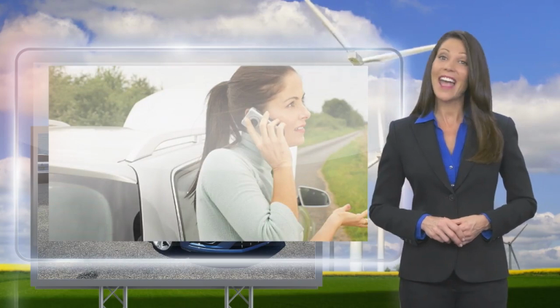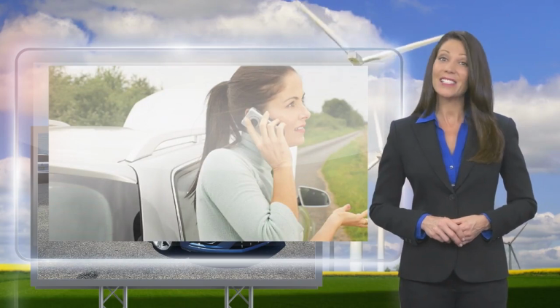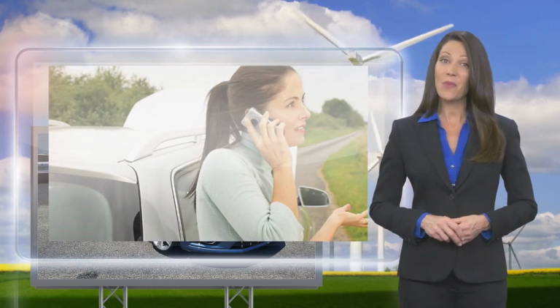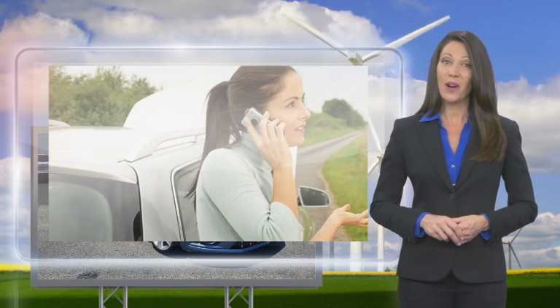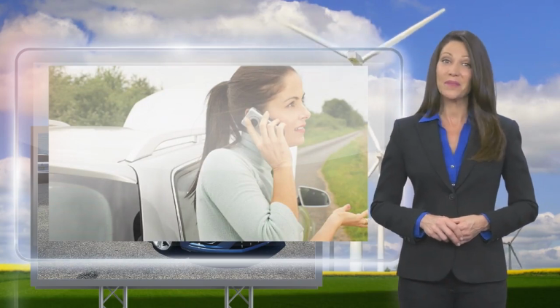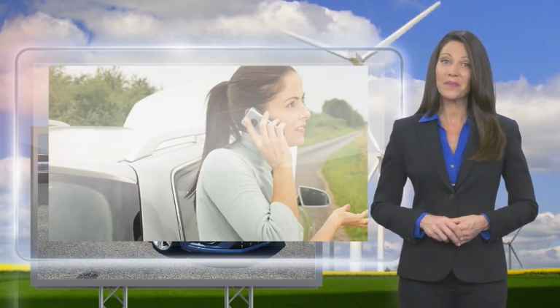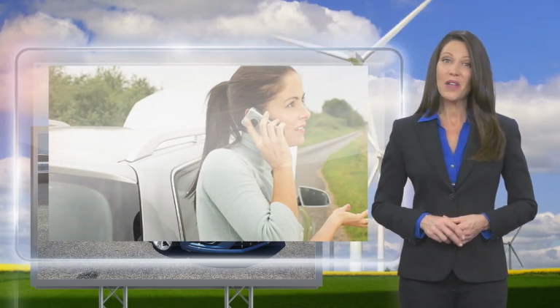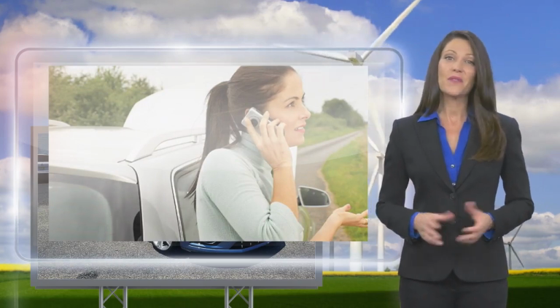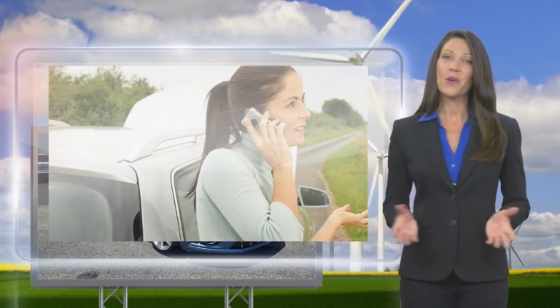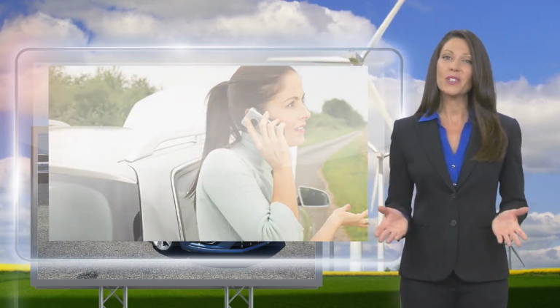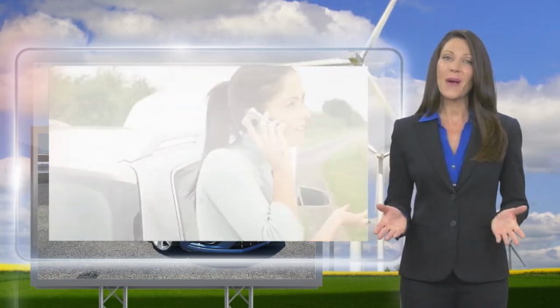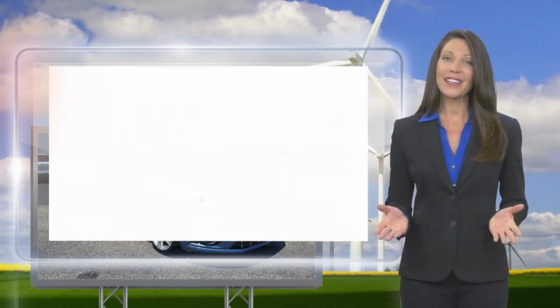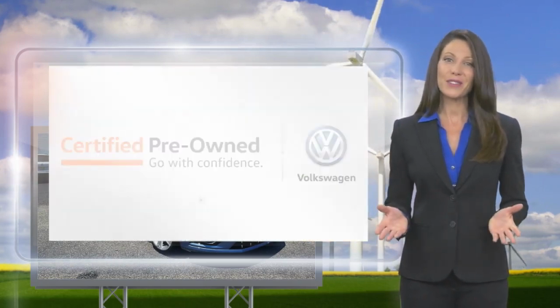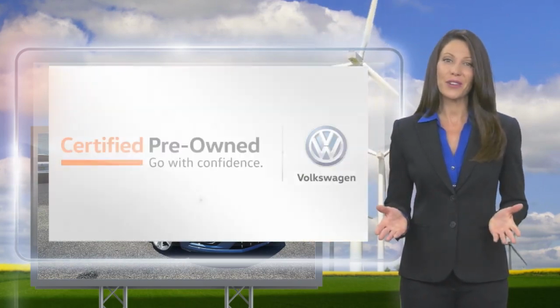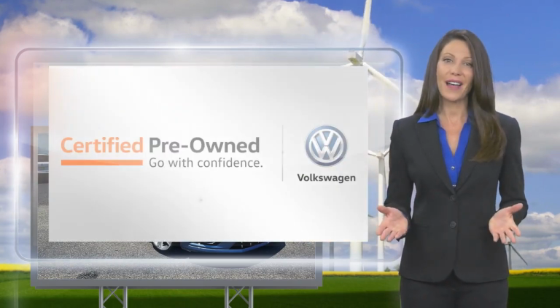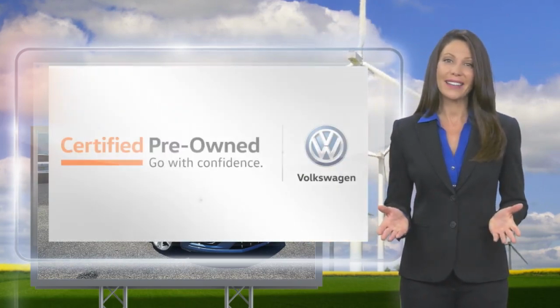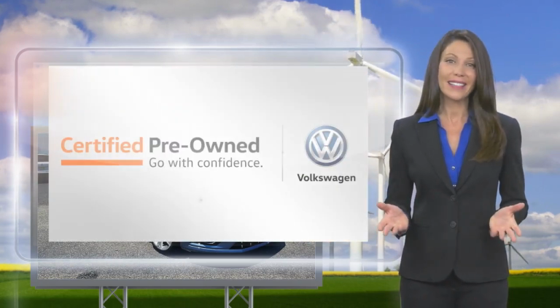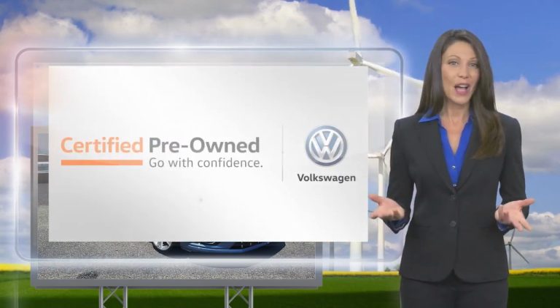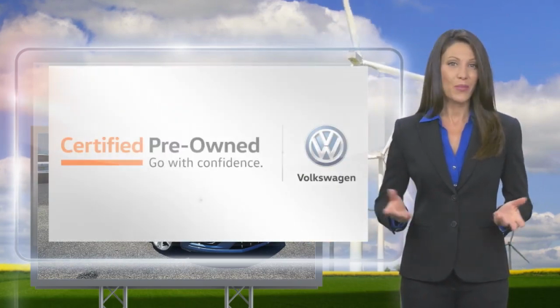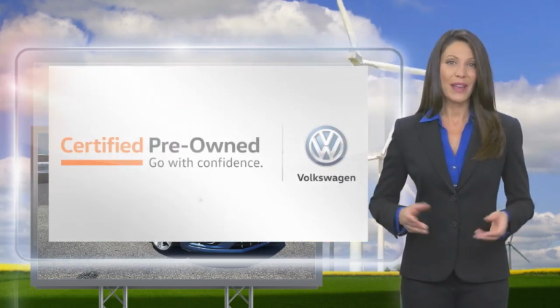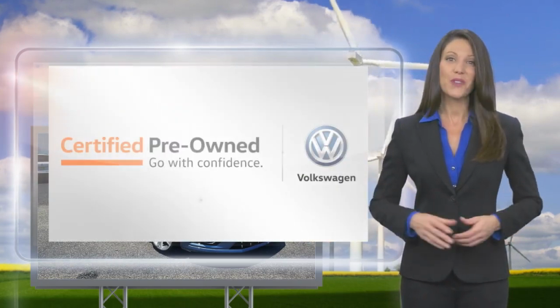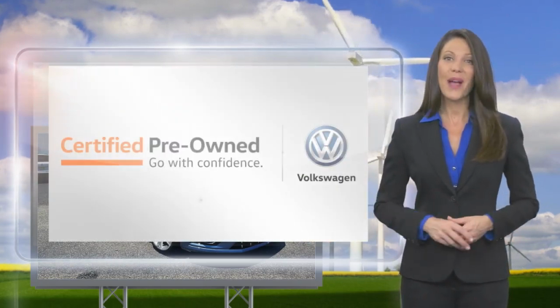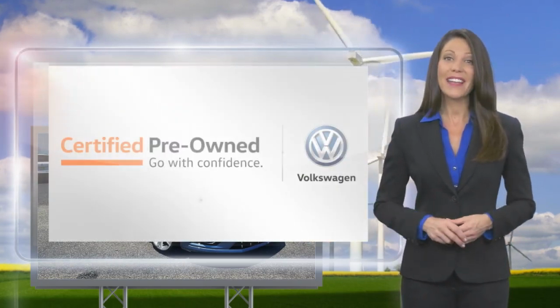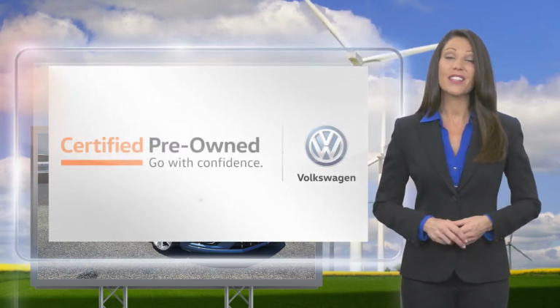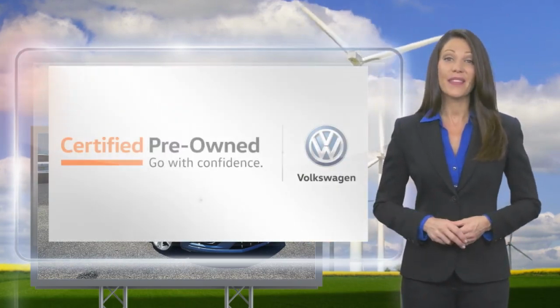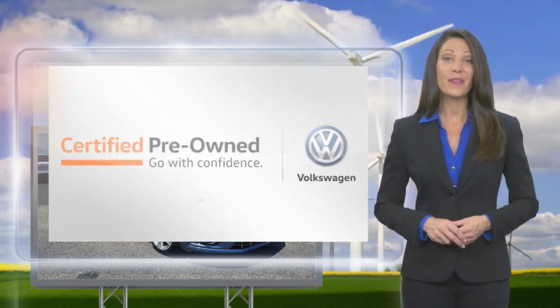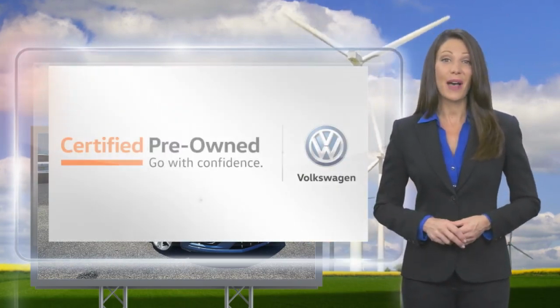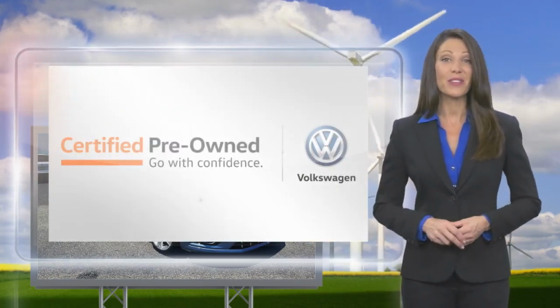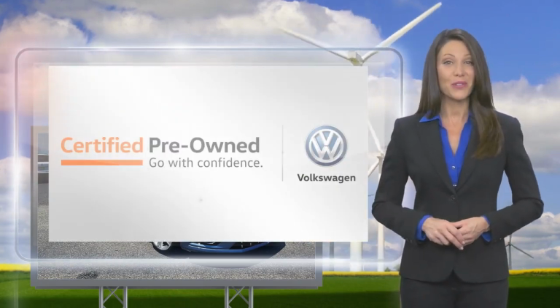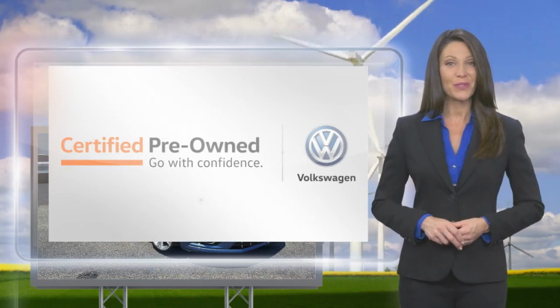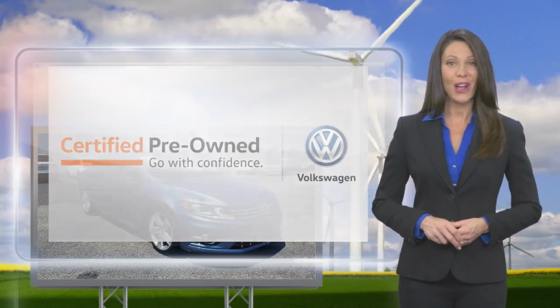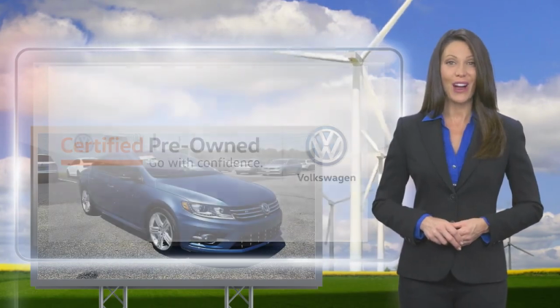...and more. Volkswagen Certified, a brand new way to think about used cars.